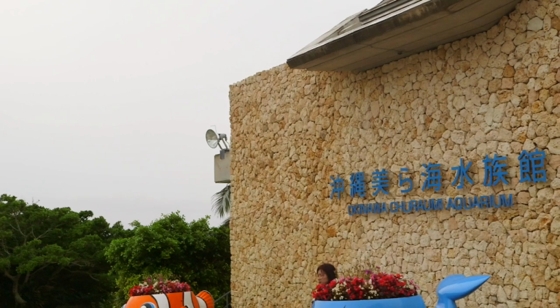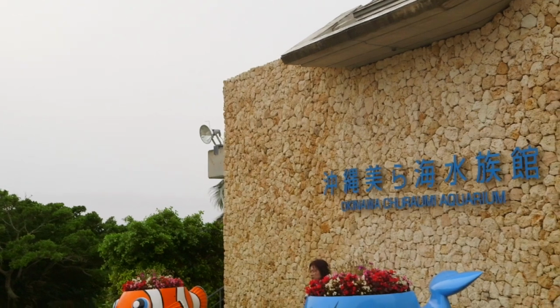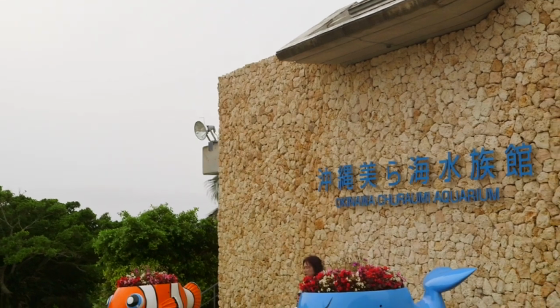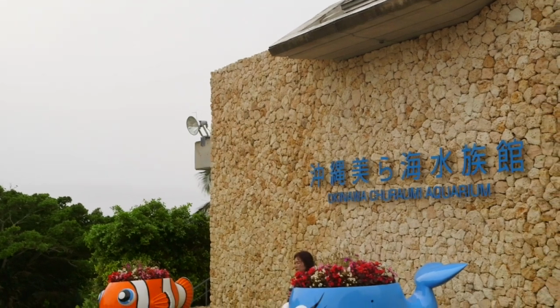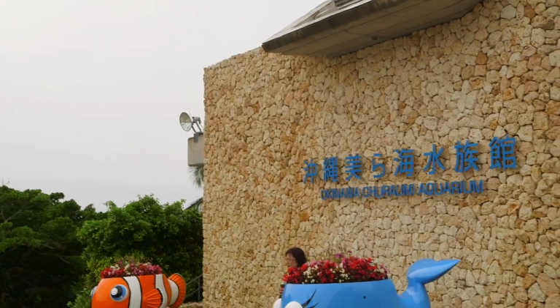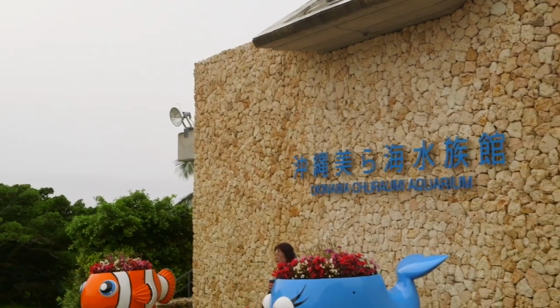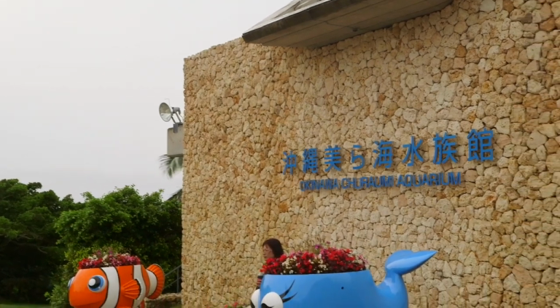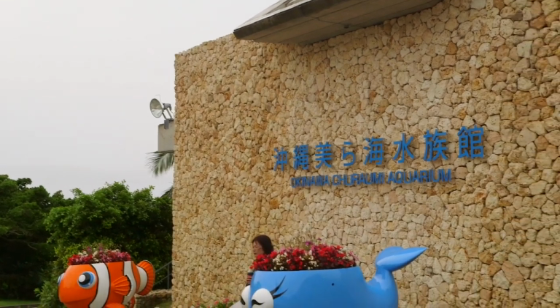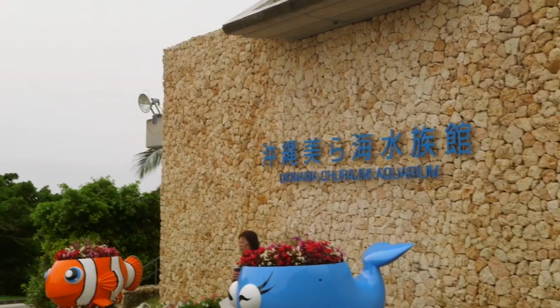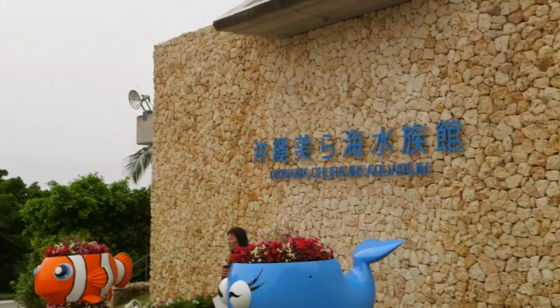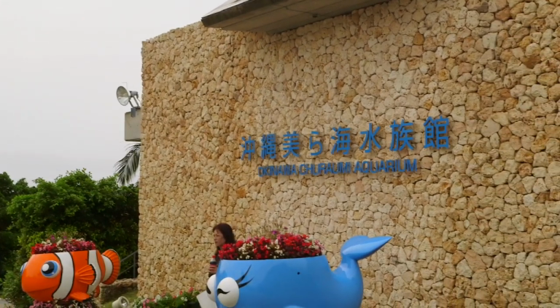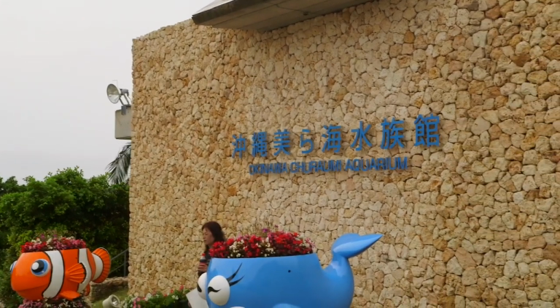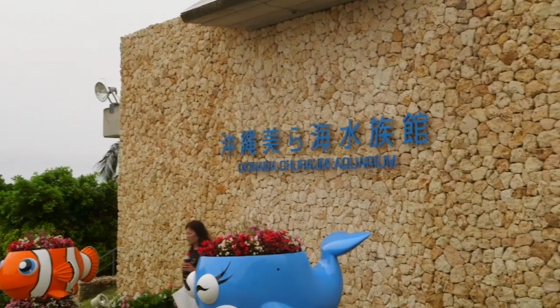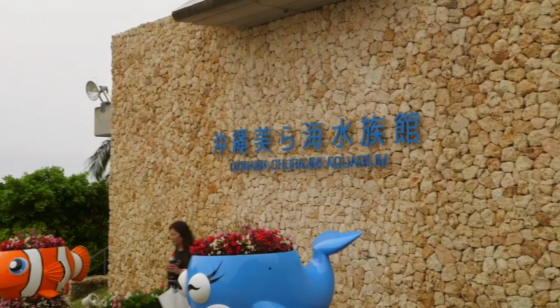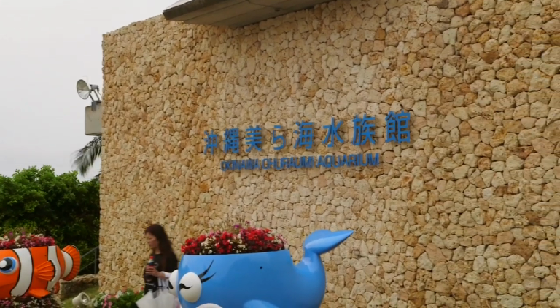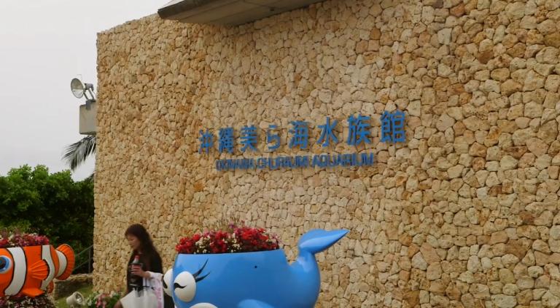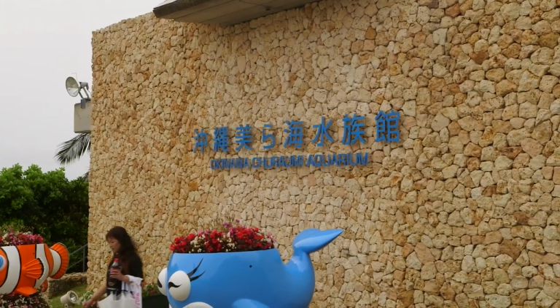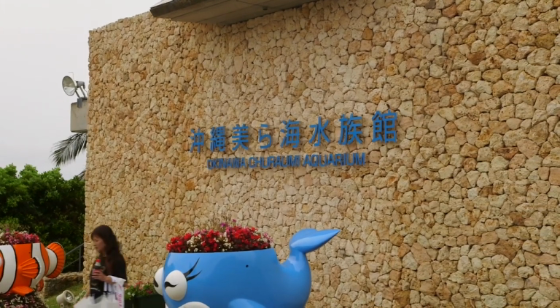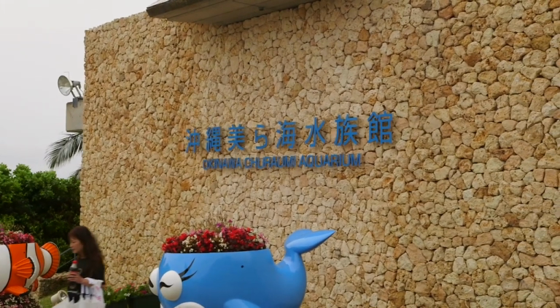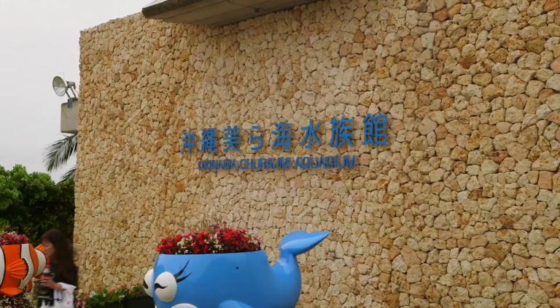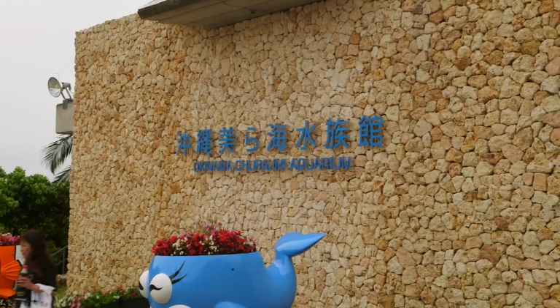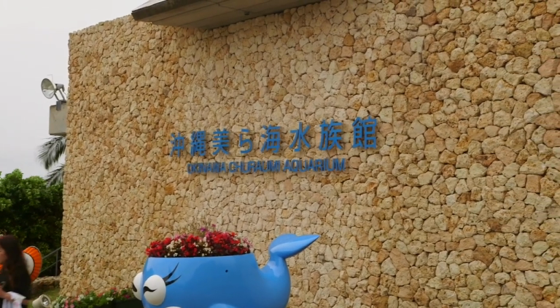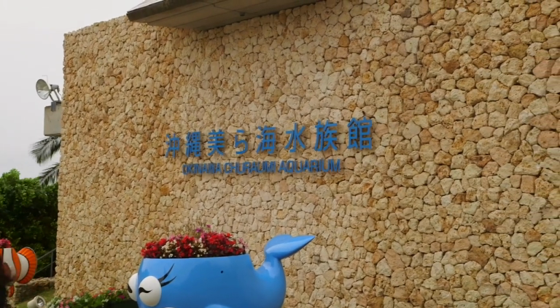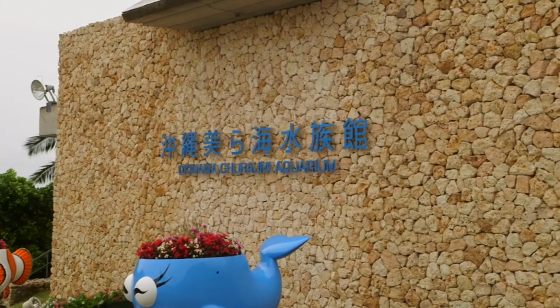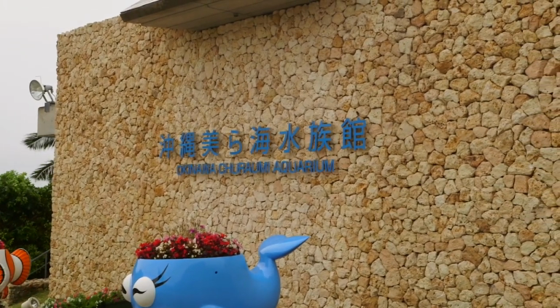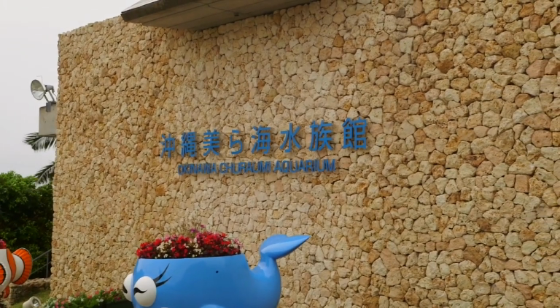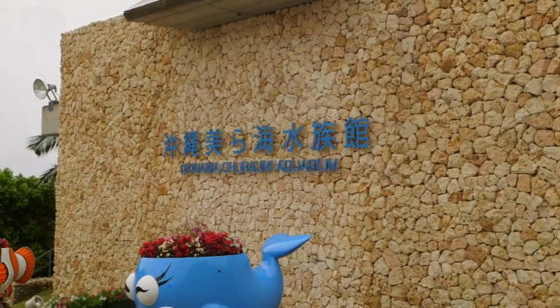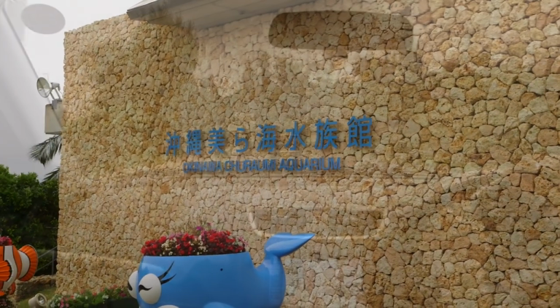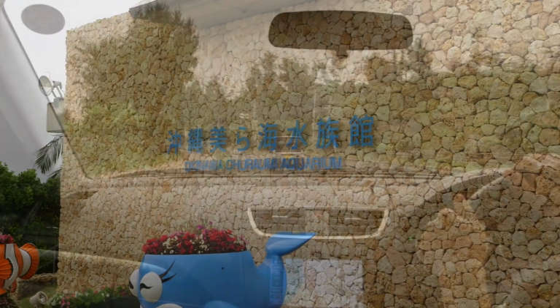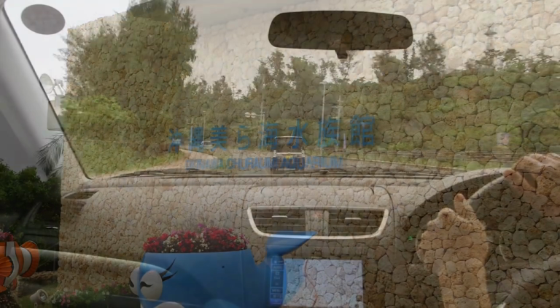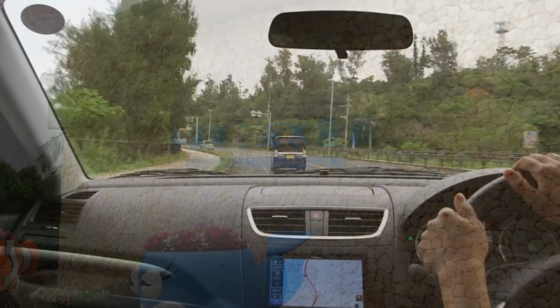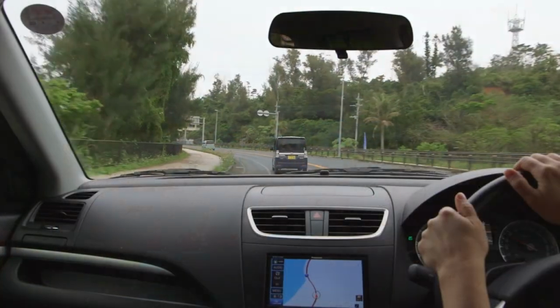What's up guys? This video highlights our visit to the Okinawa Chura Umi Aquarium in Okinawa, Japan.